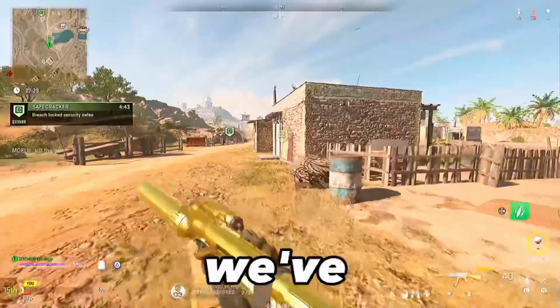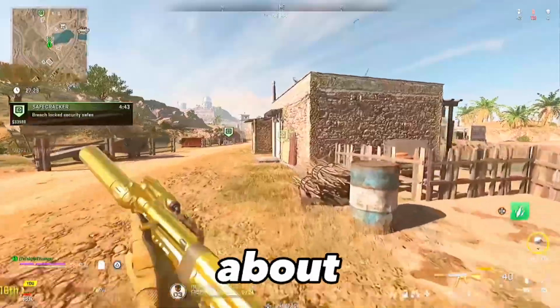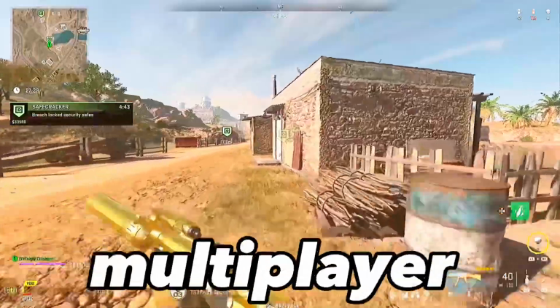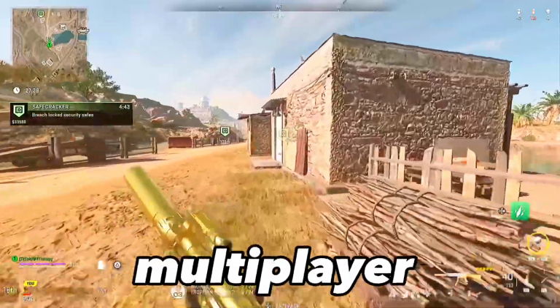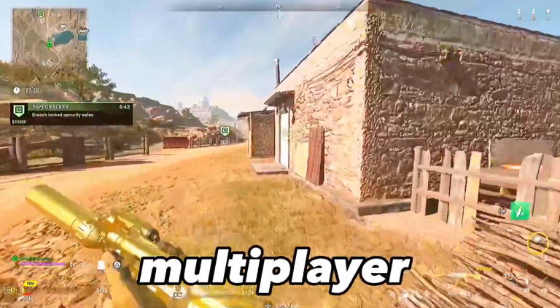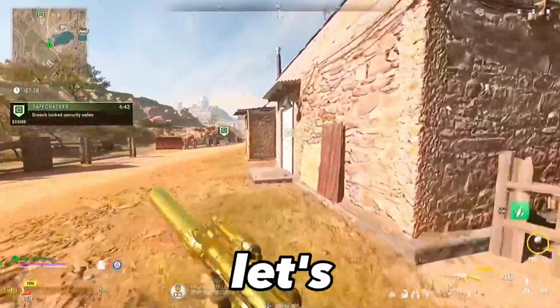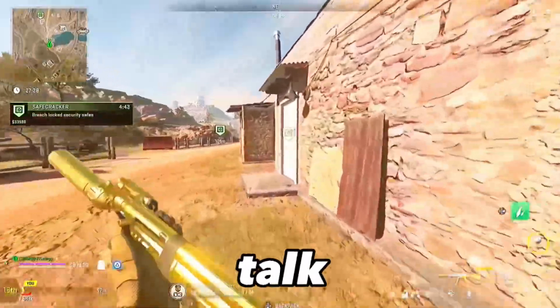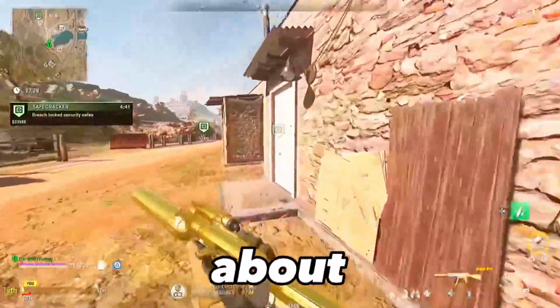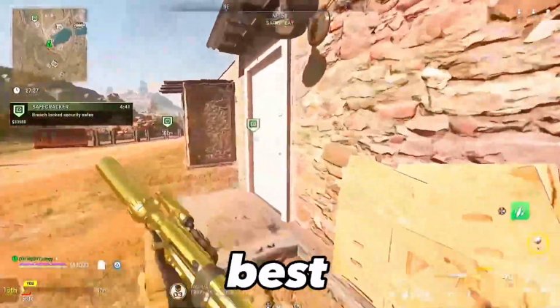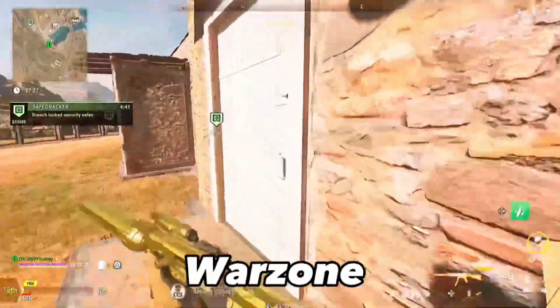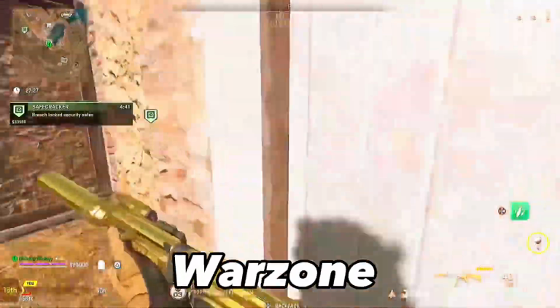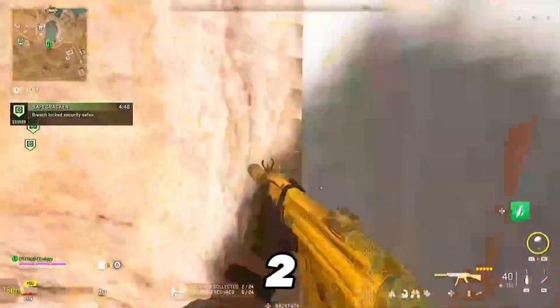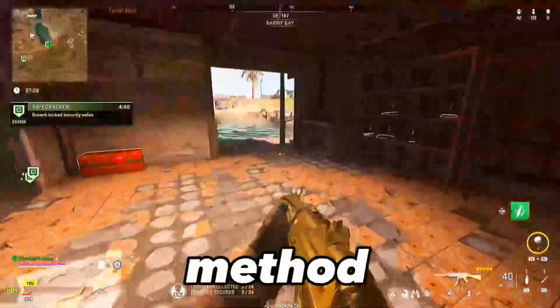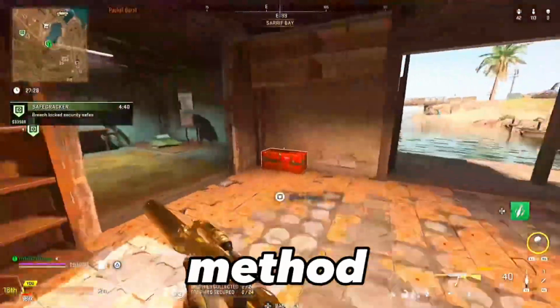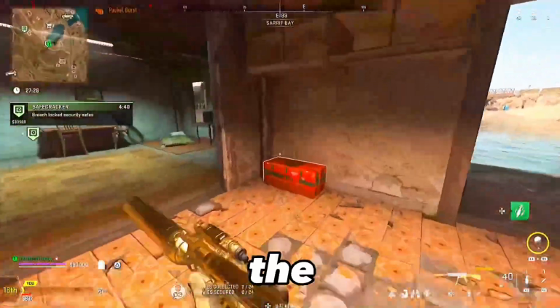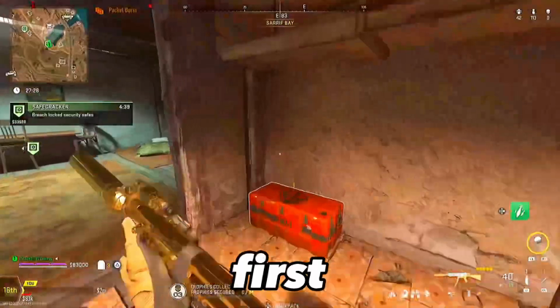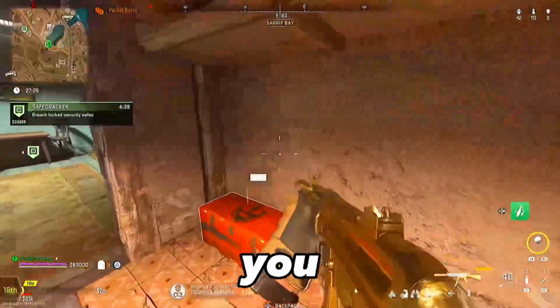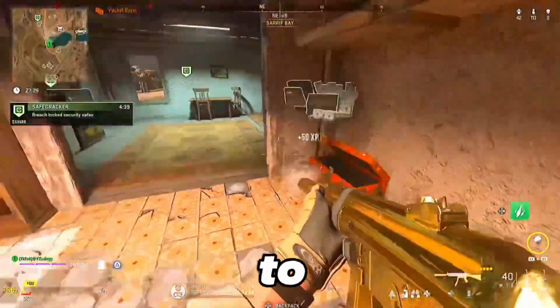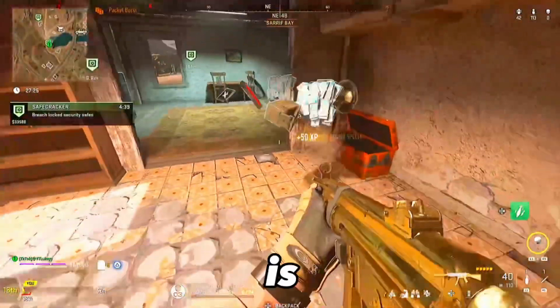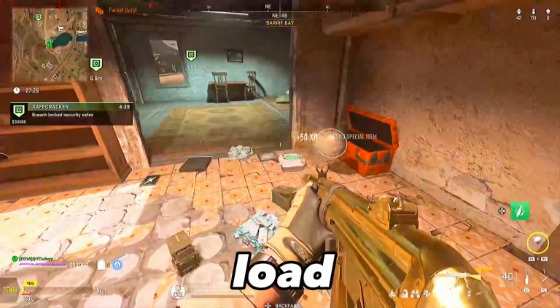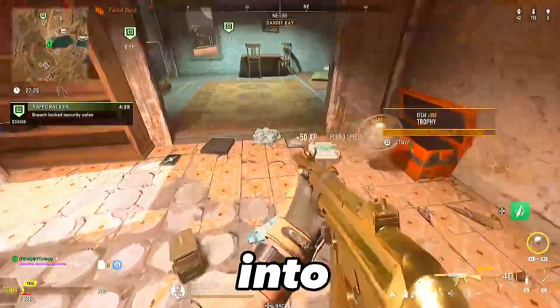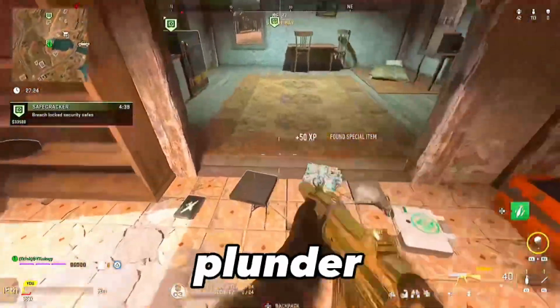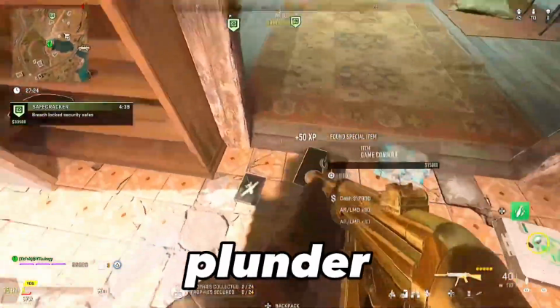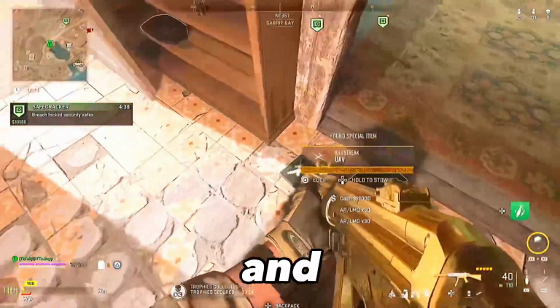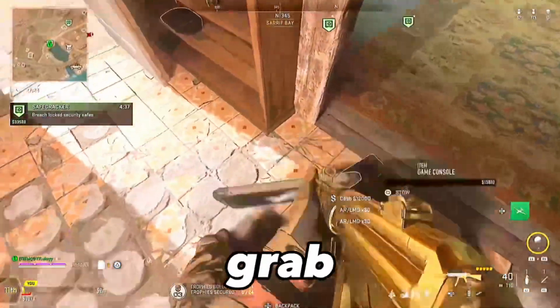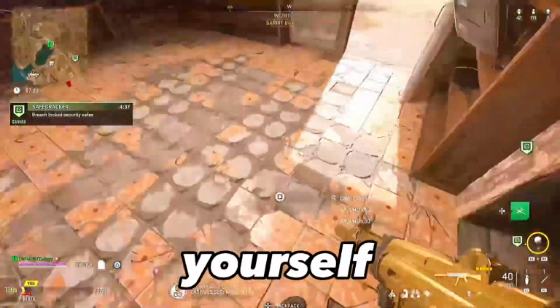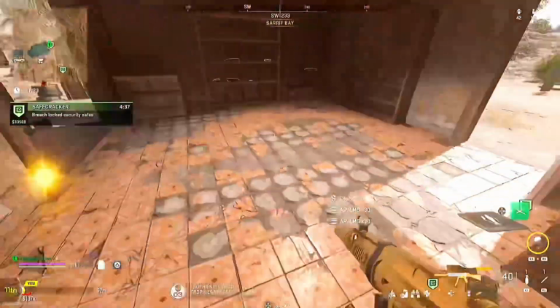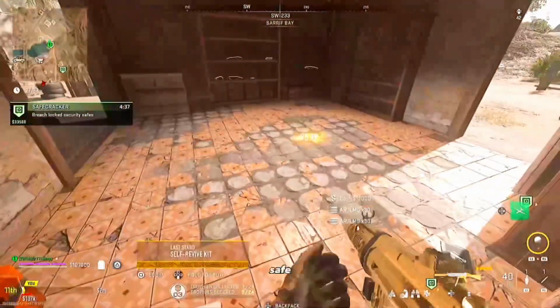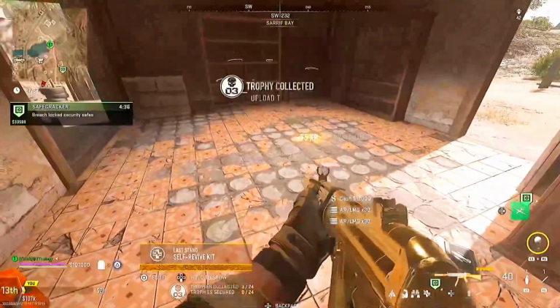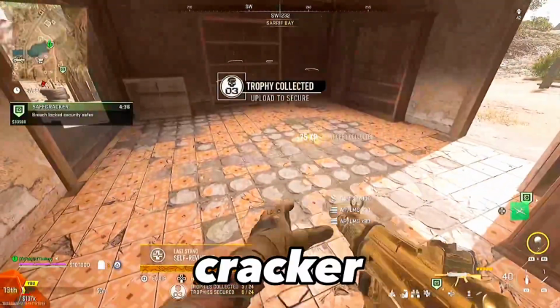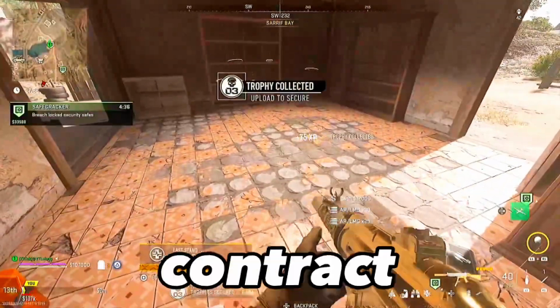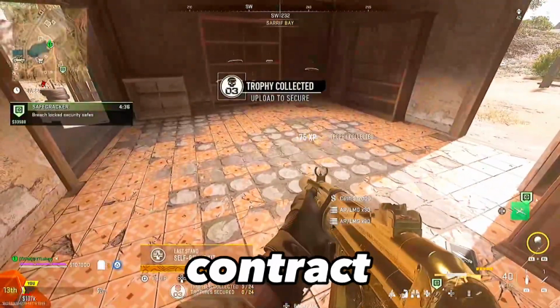Now let's talk about the best Warzone 2 method. The first thing you want to do is load into Plunder and grab yourself a safe cracker contract.